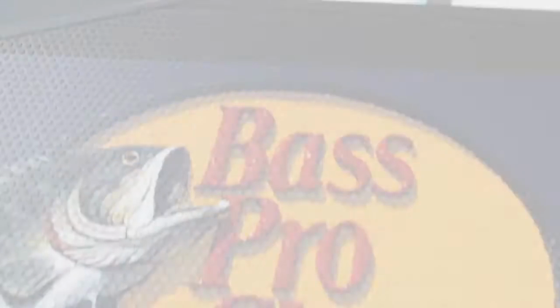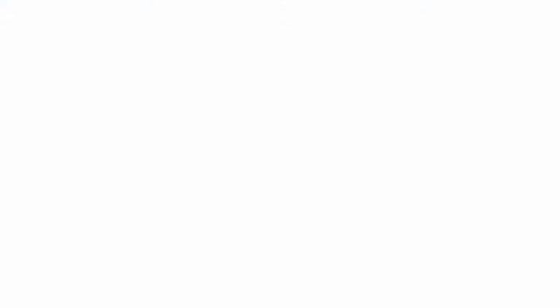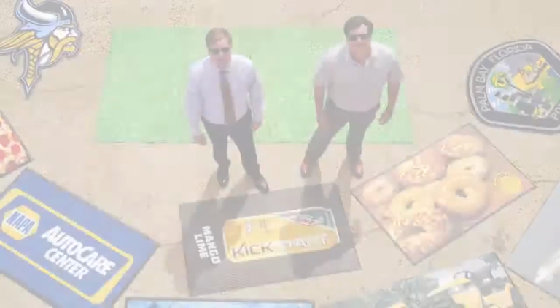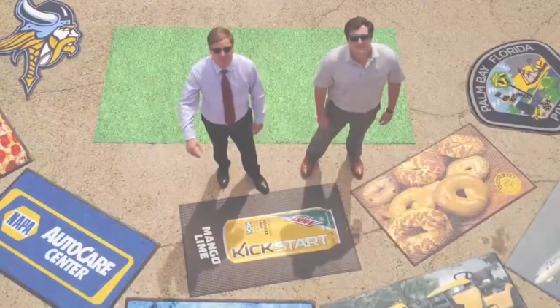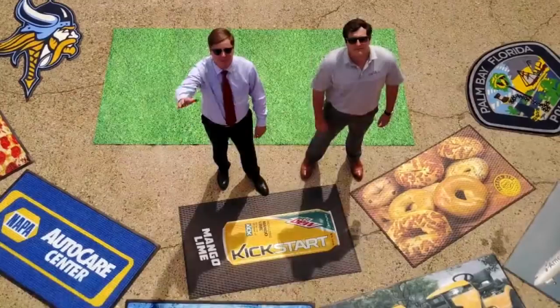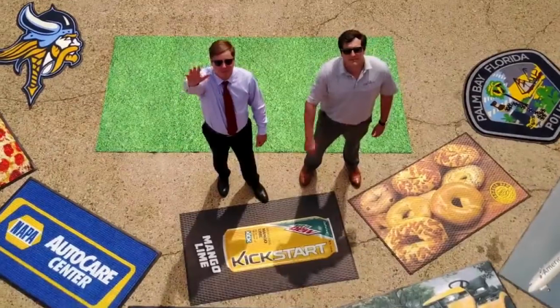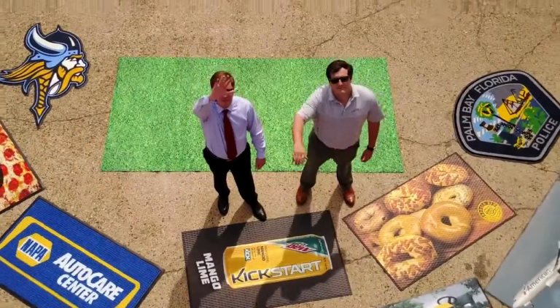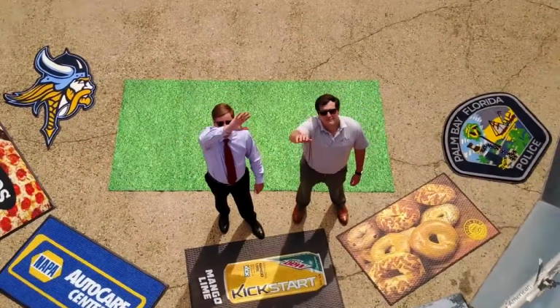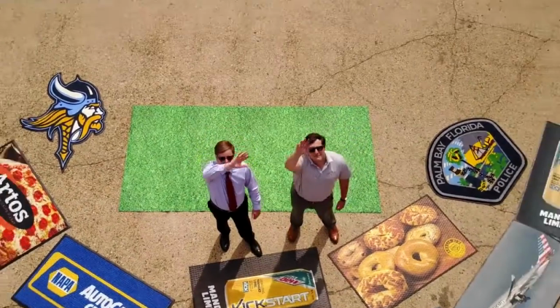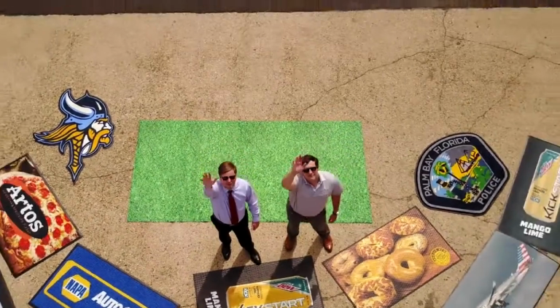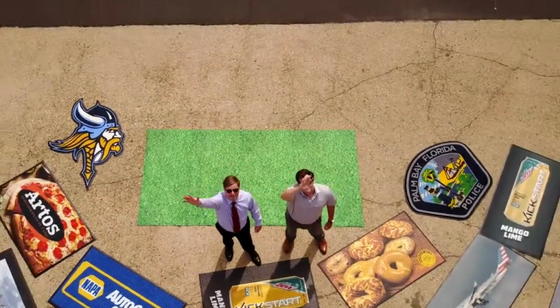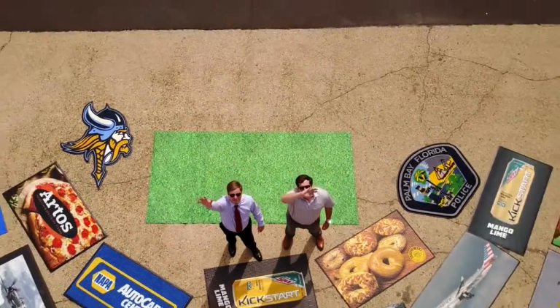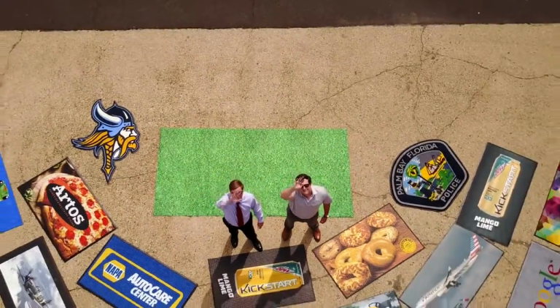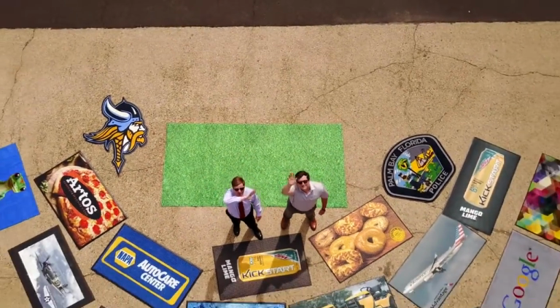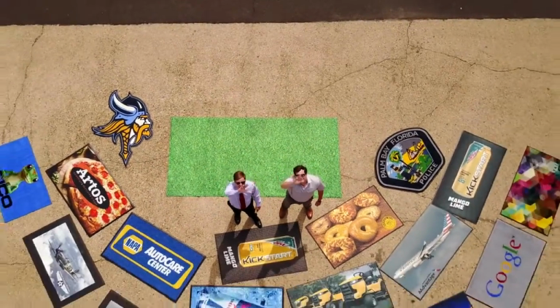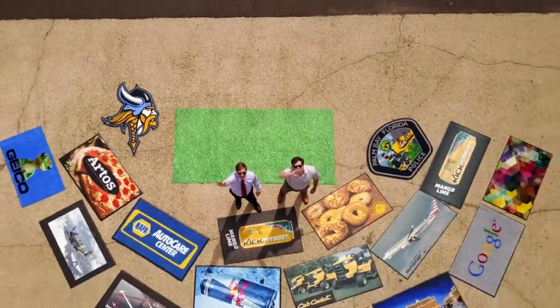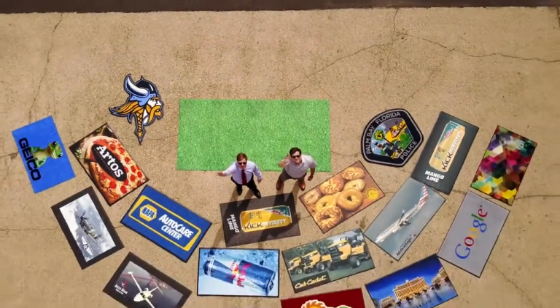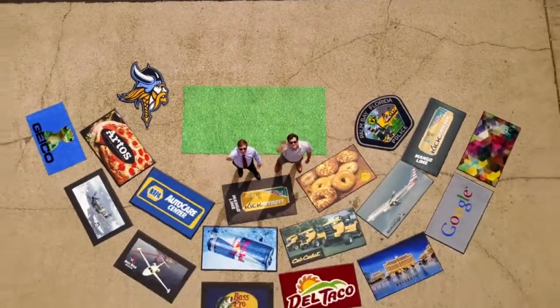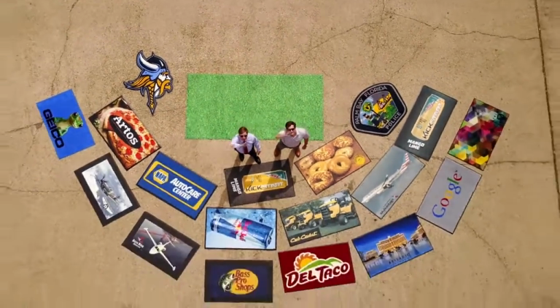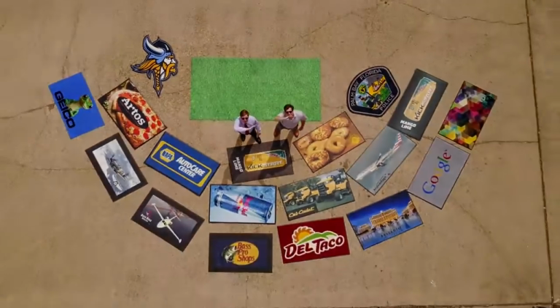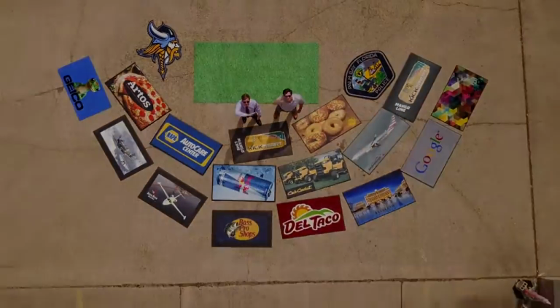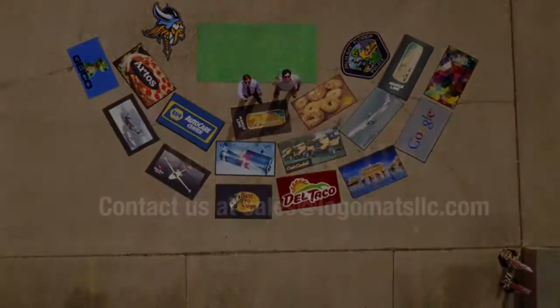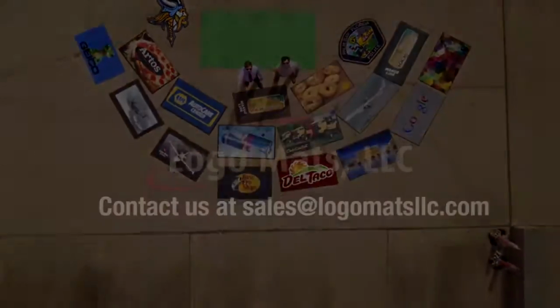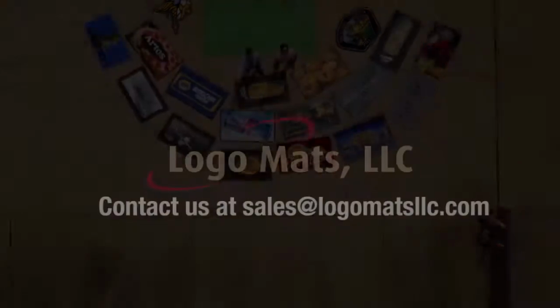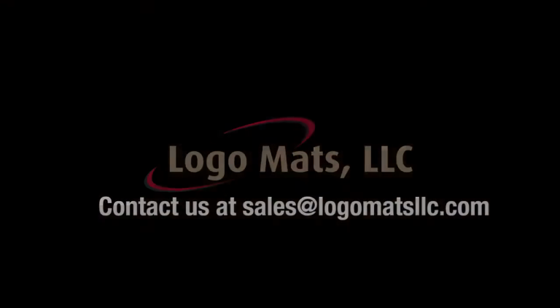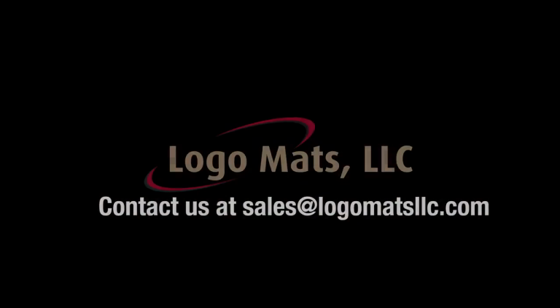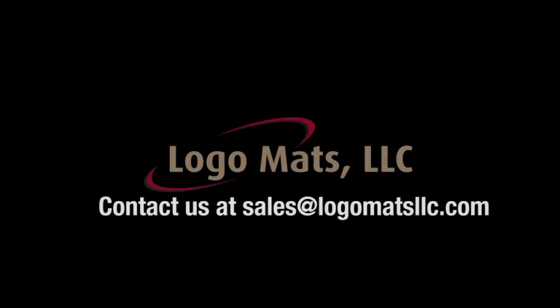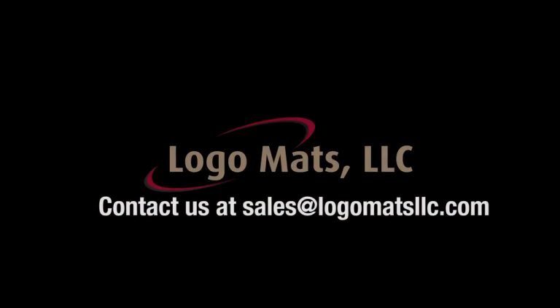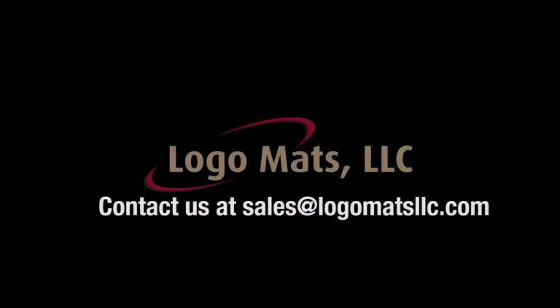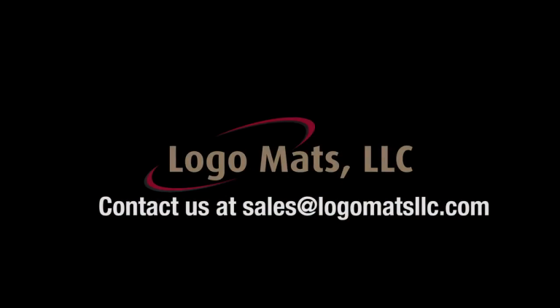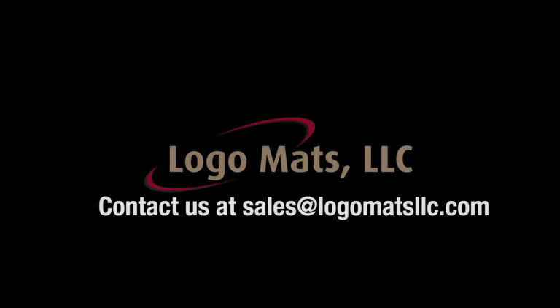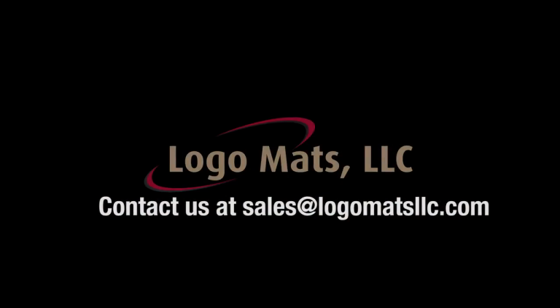For more information, contact us at sales@logomatsllc.com.